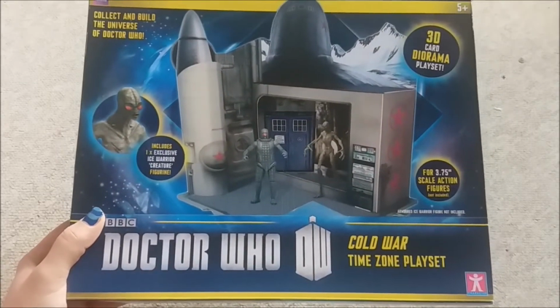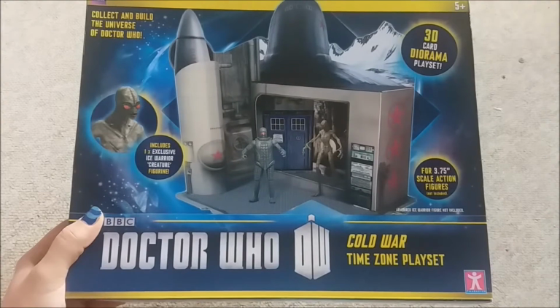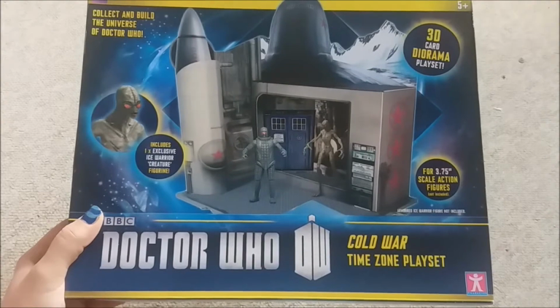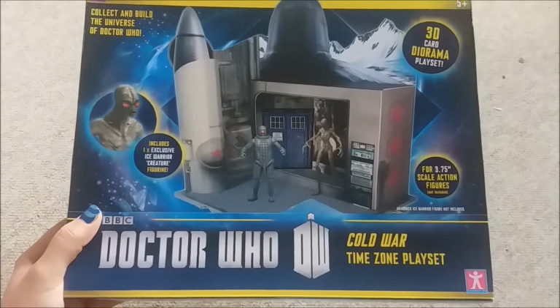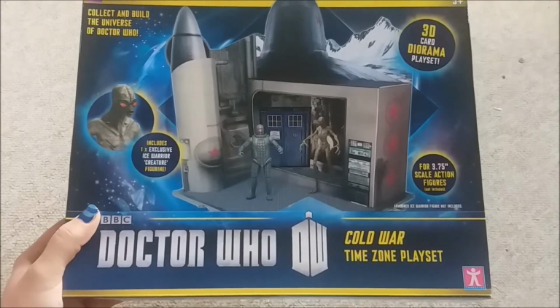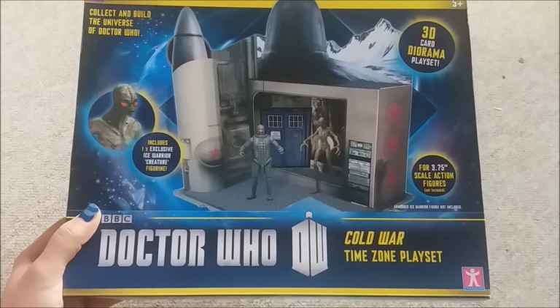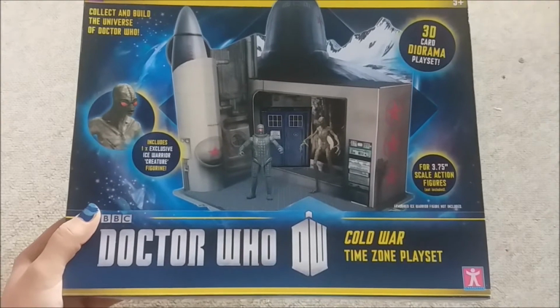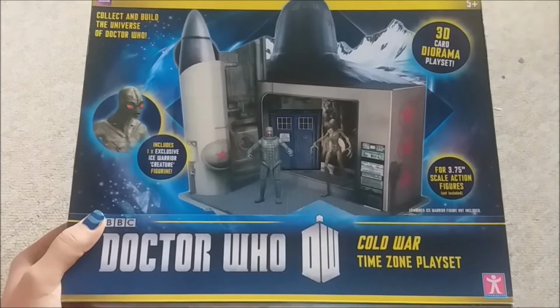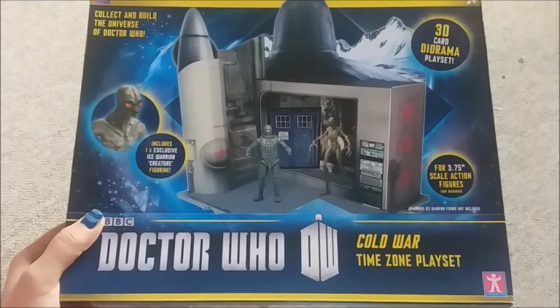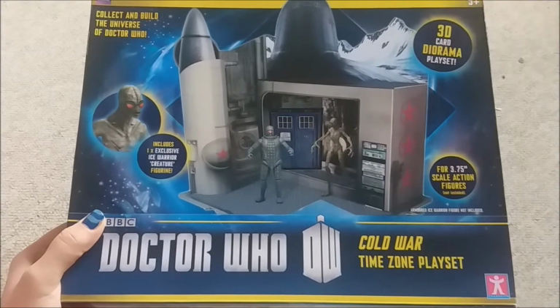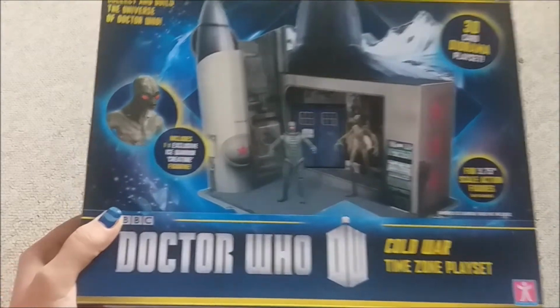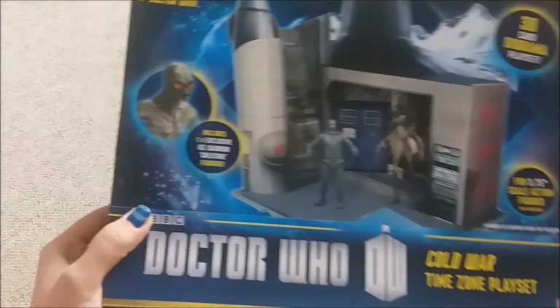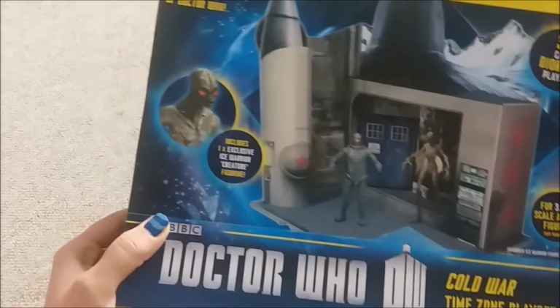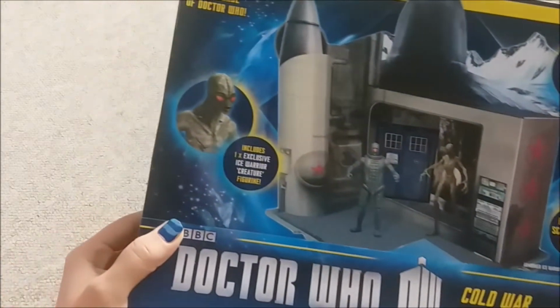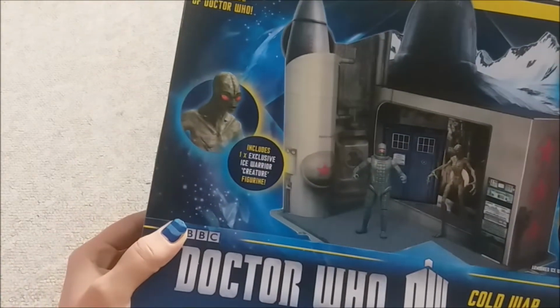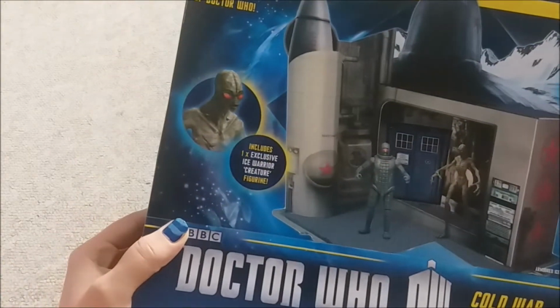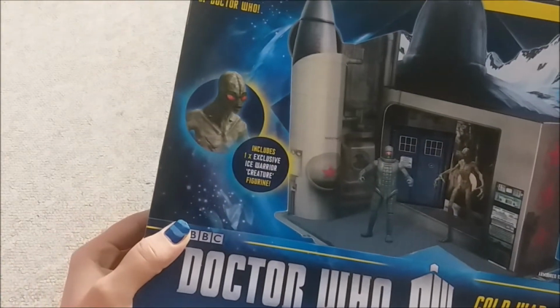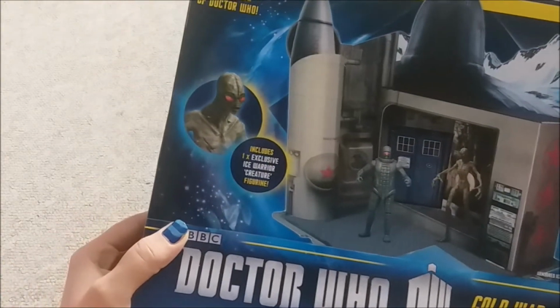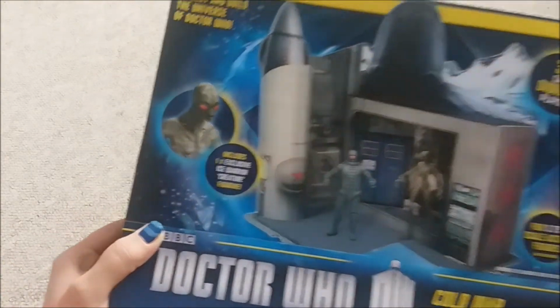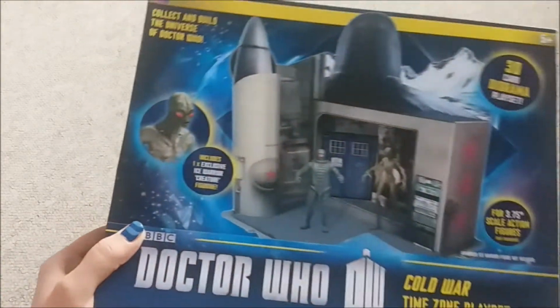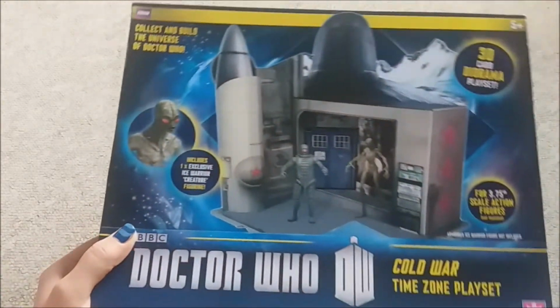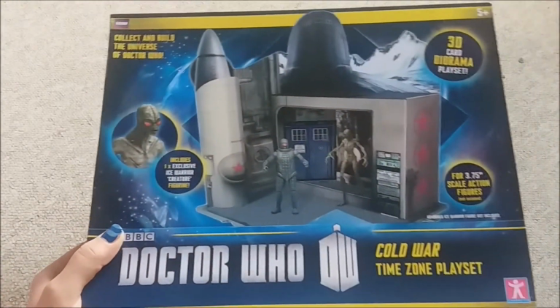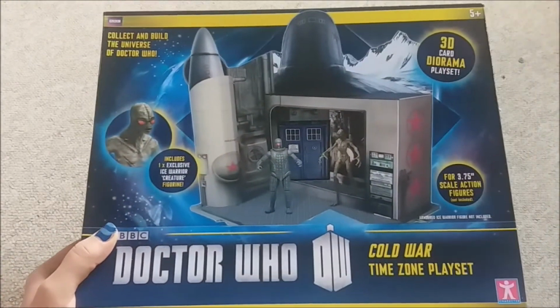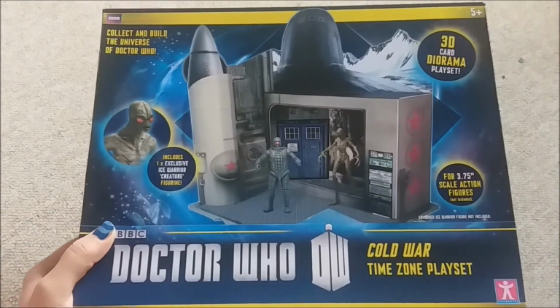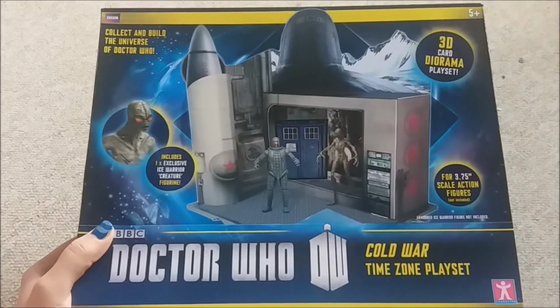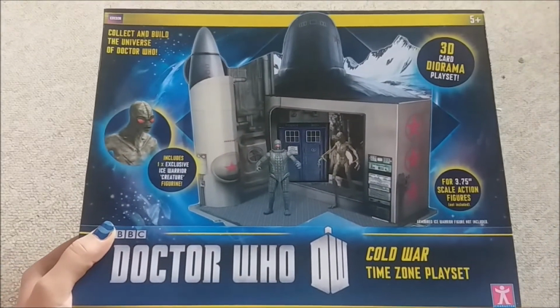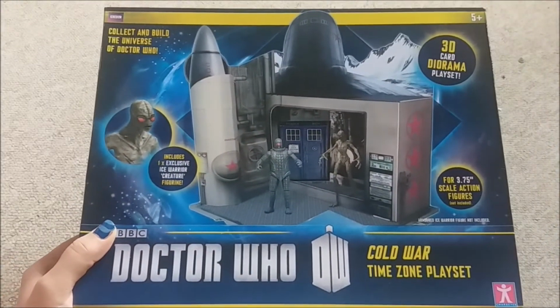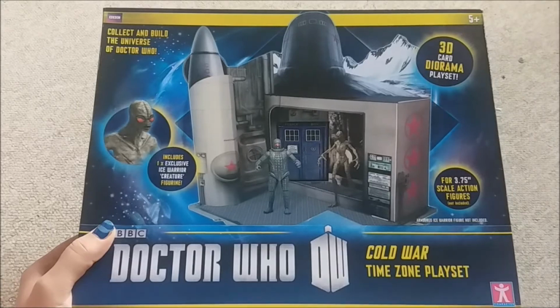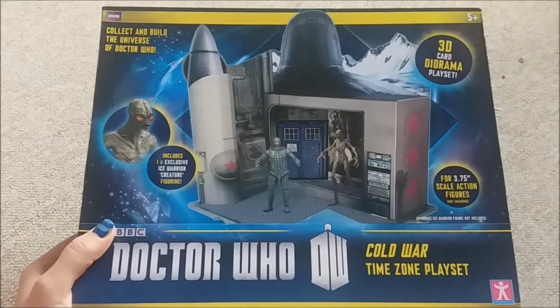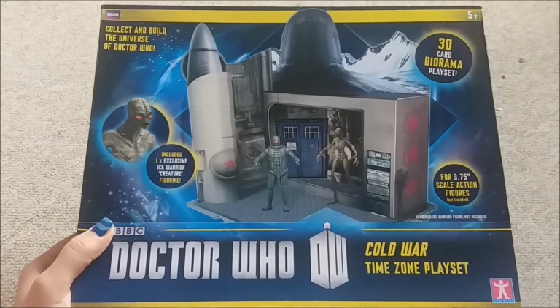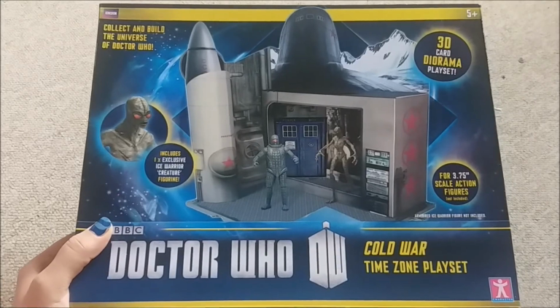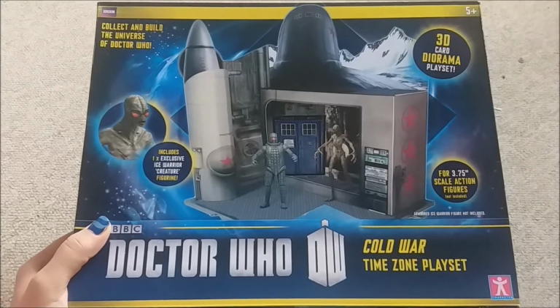It's basically just car boot quality. It comes with the Scalduck creature but it looks nothing like Scalduck.